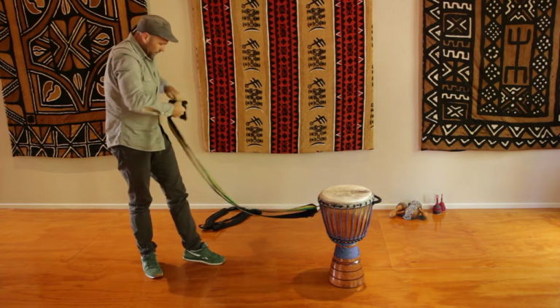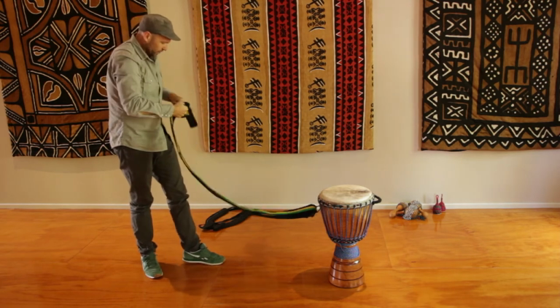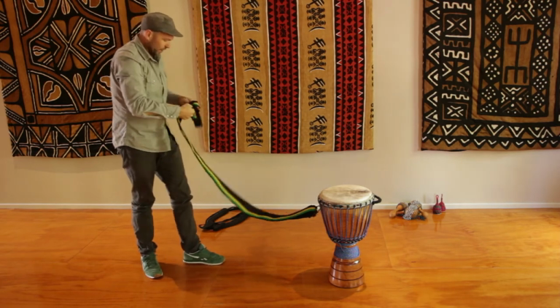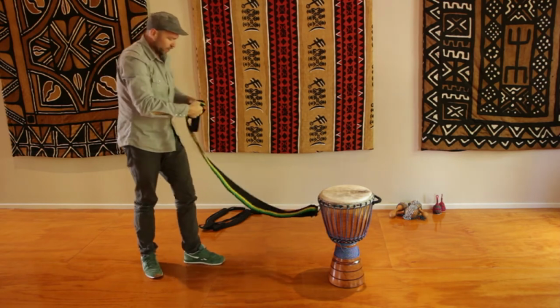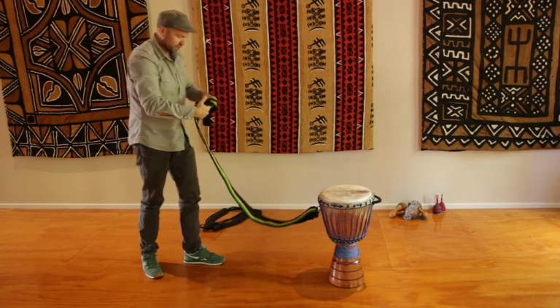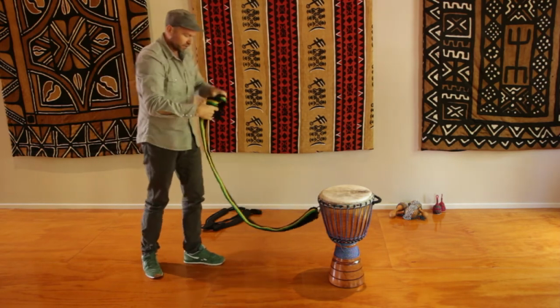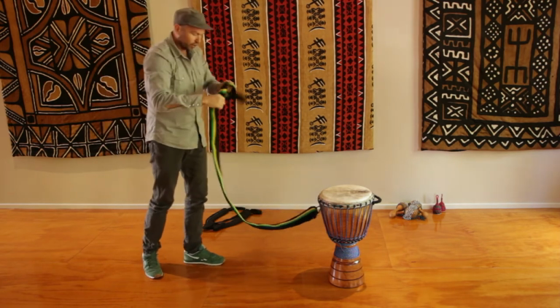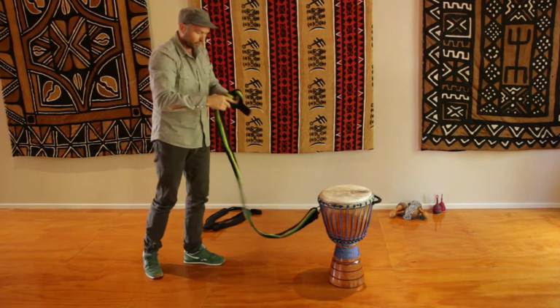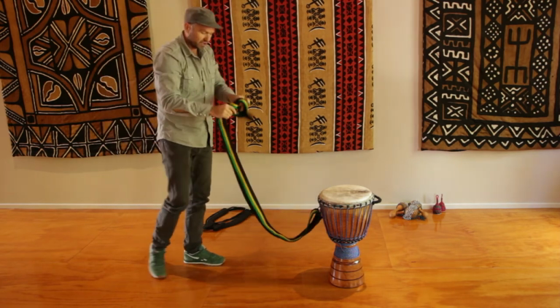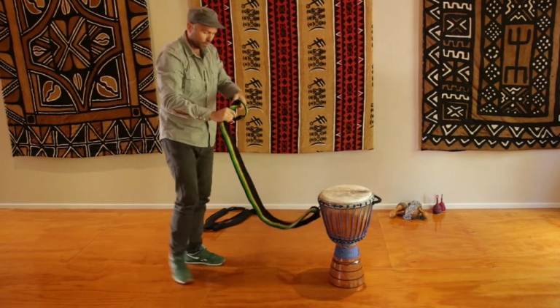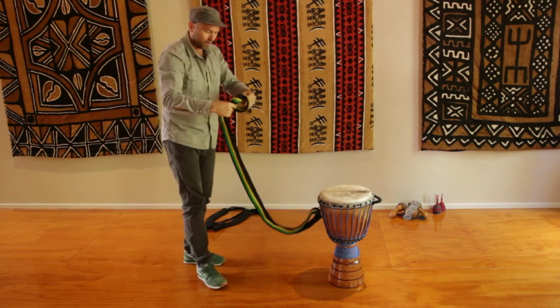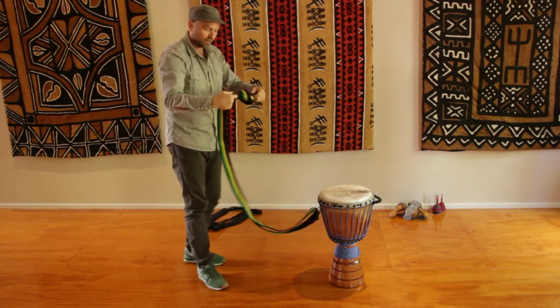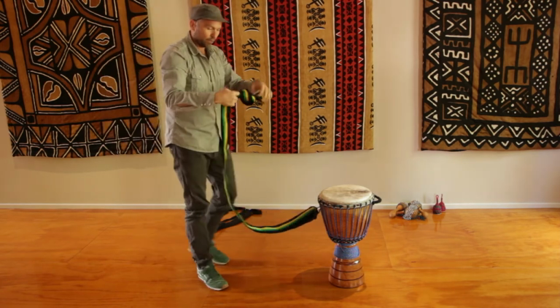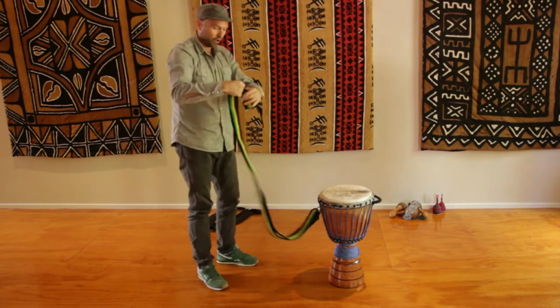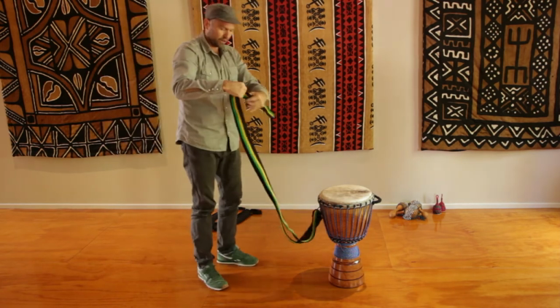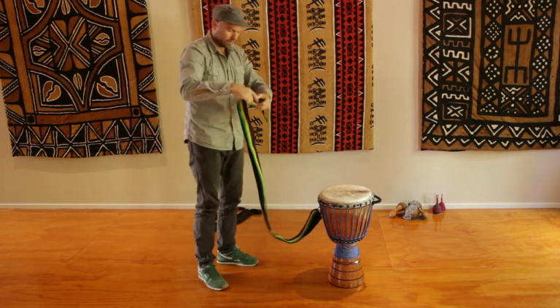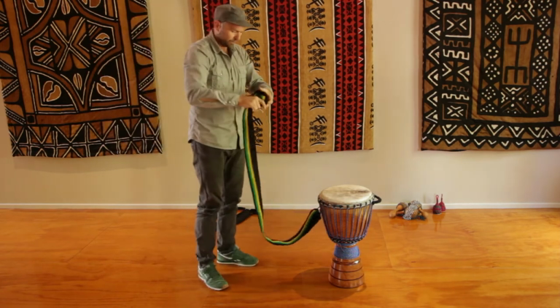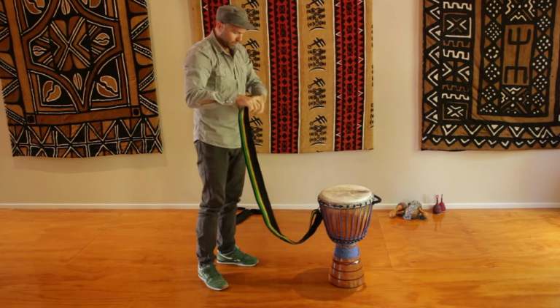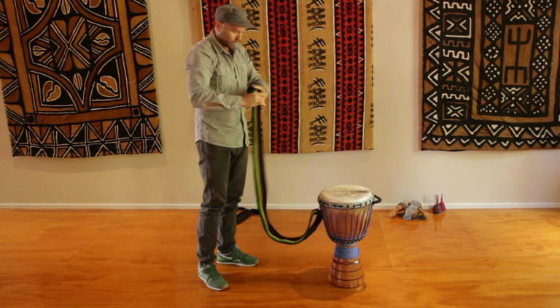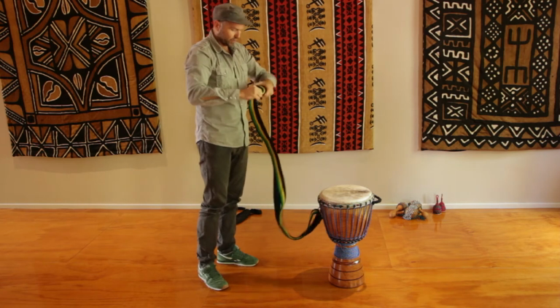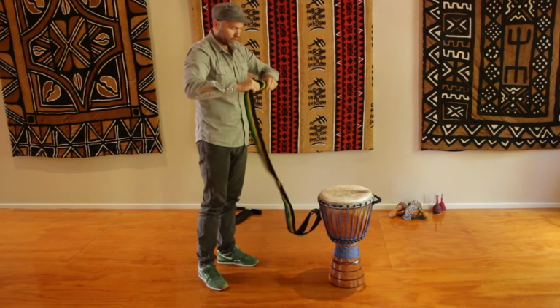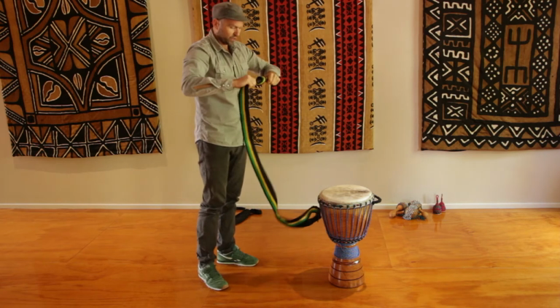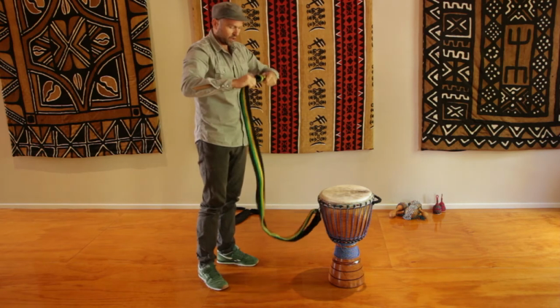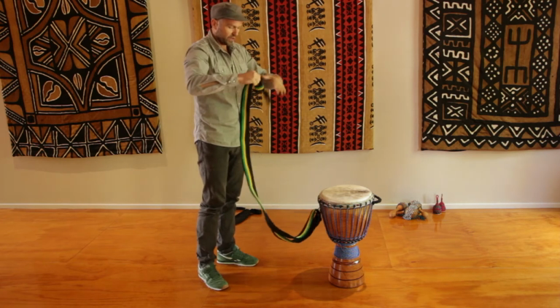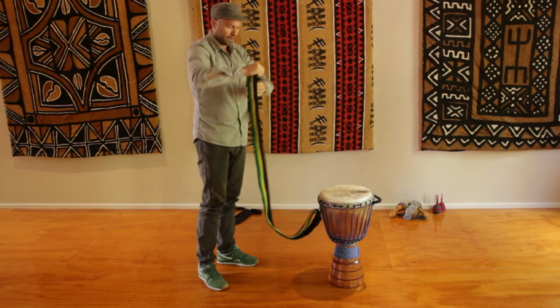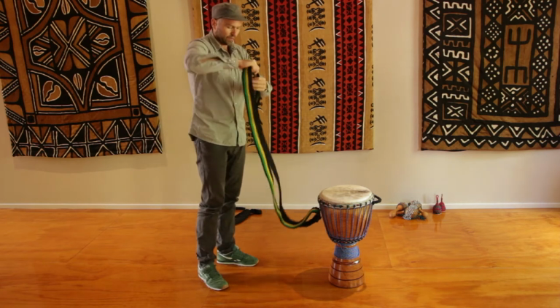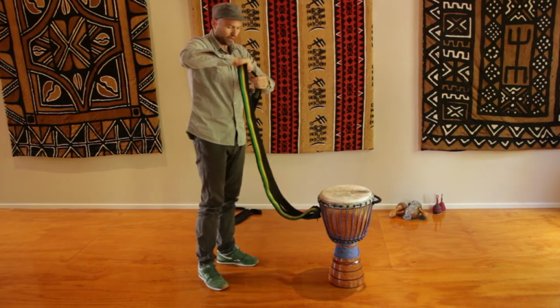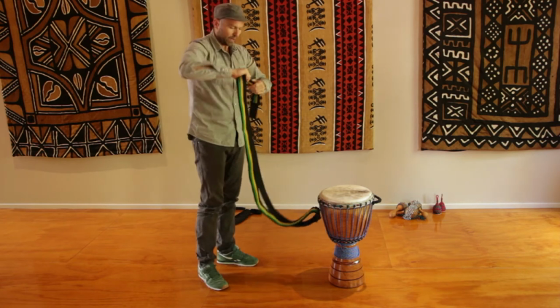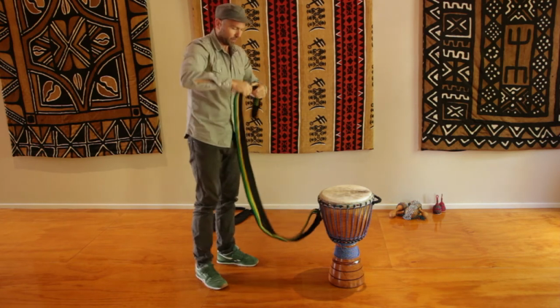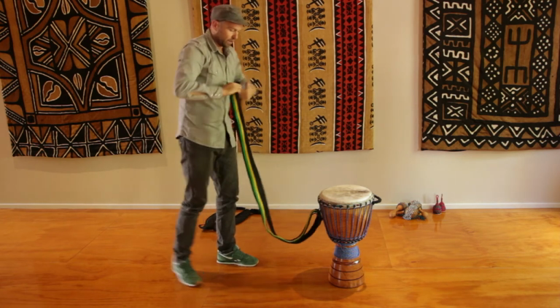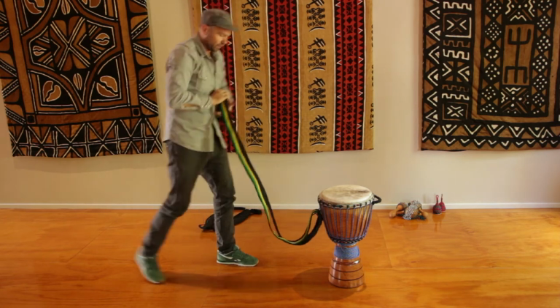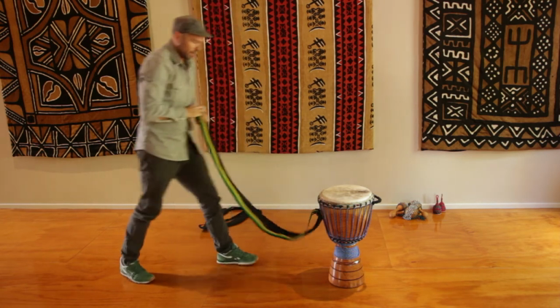Just create a nice little knot for yourself there, a double knot. I'm quite tall so I need to have it fairly right at the end.